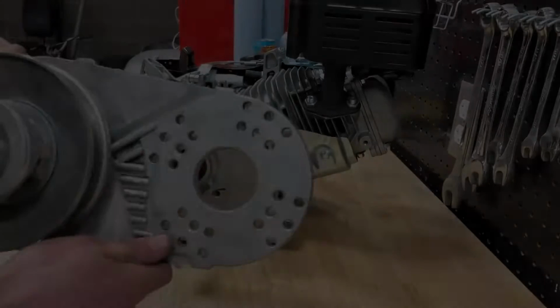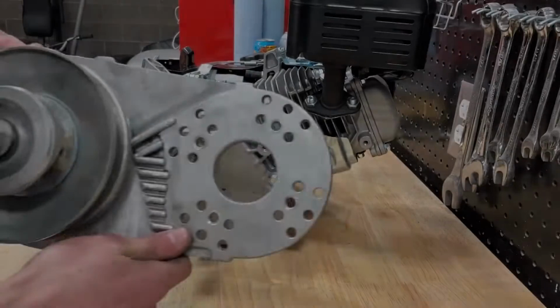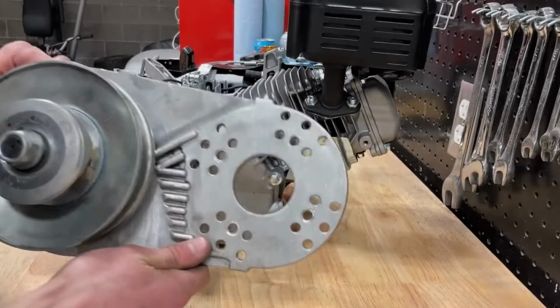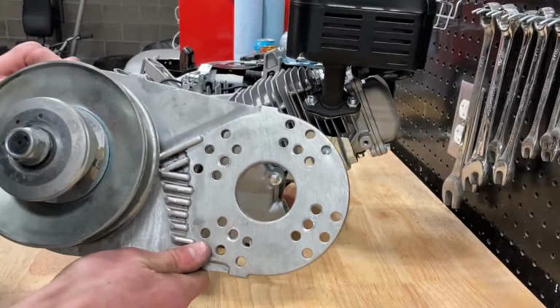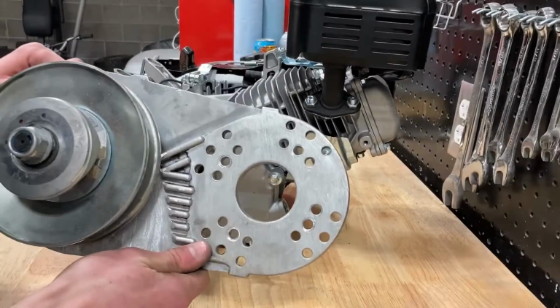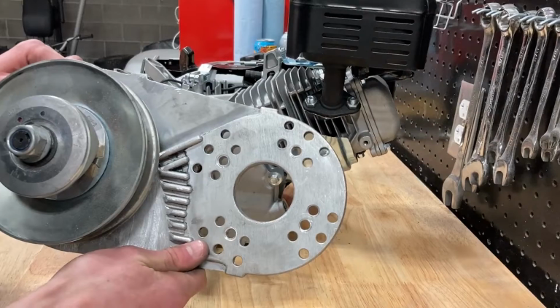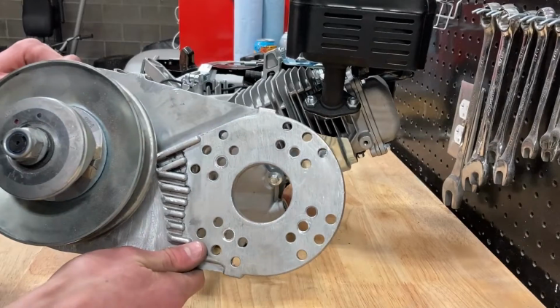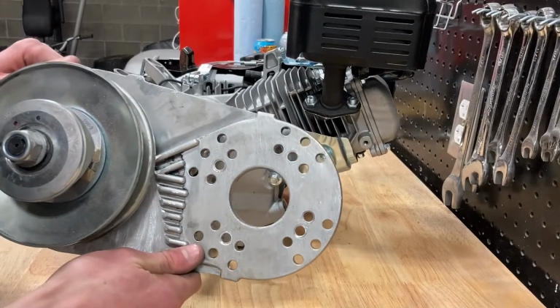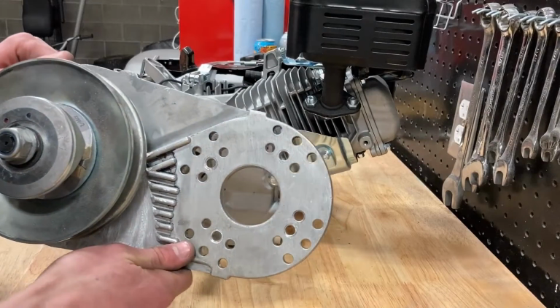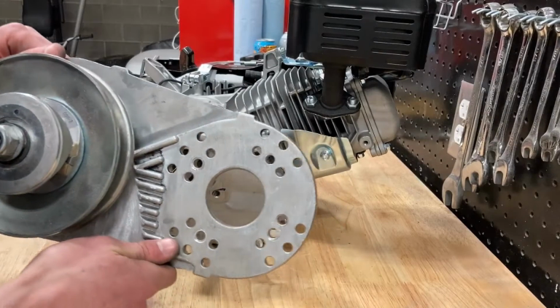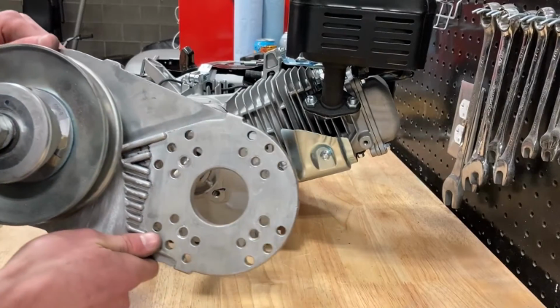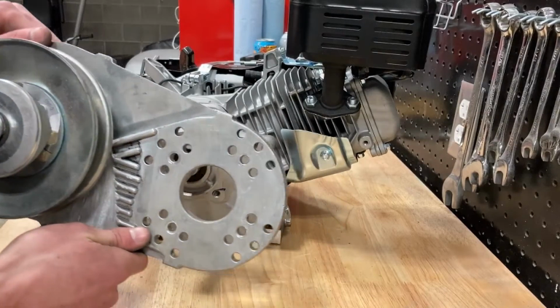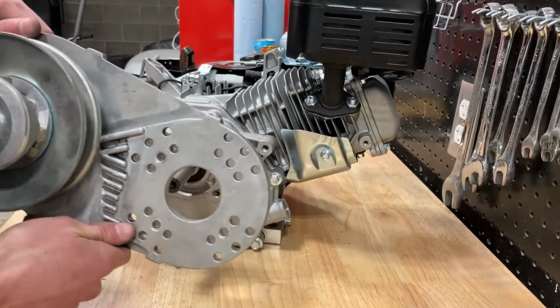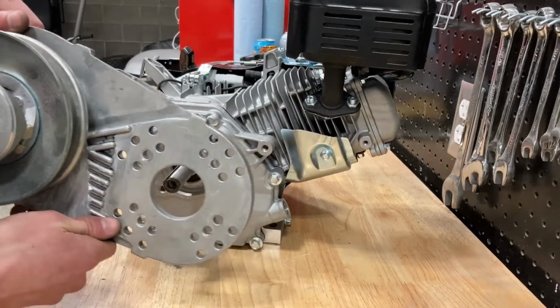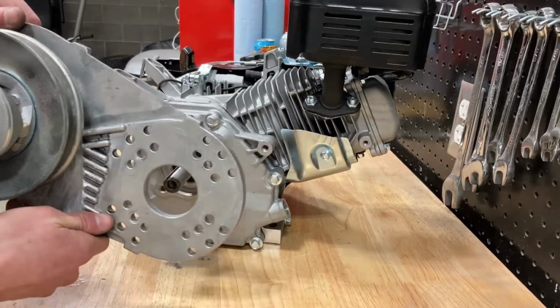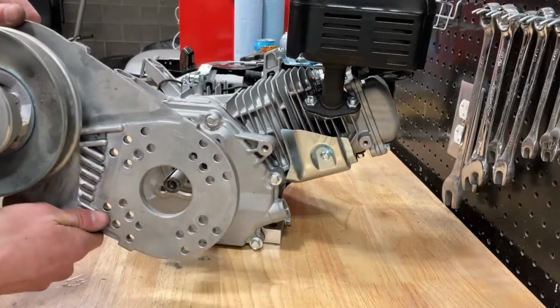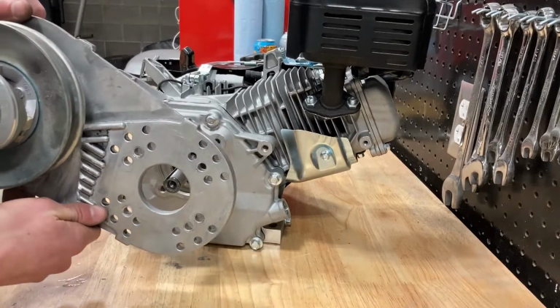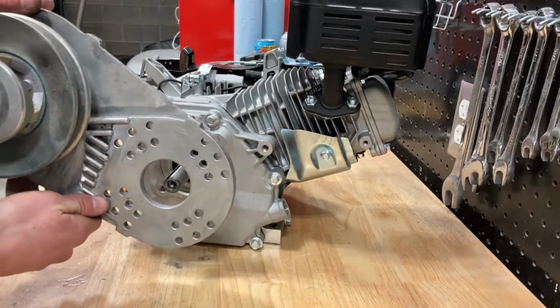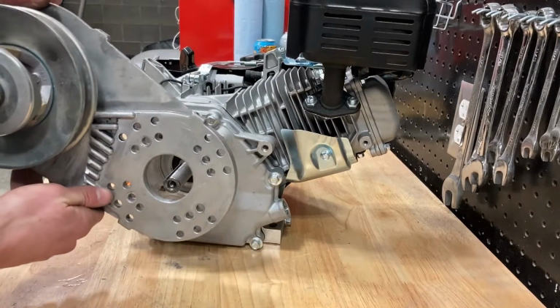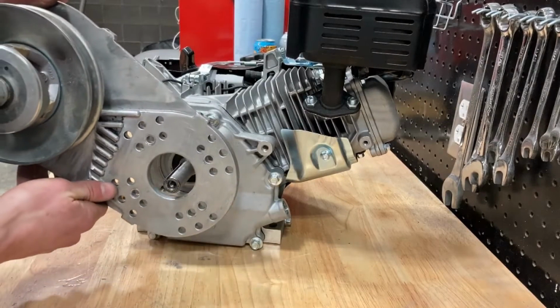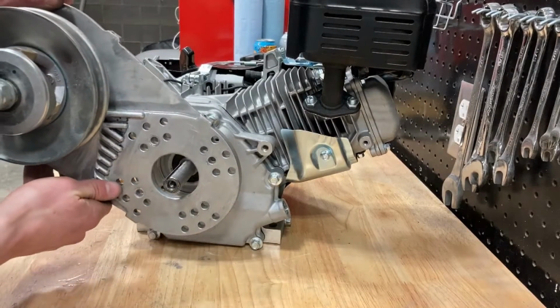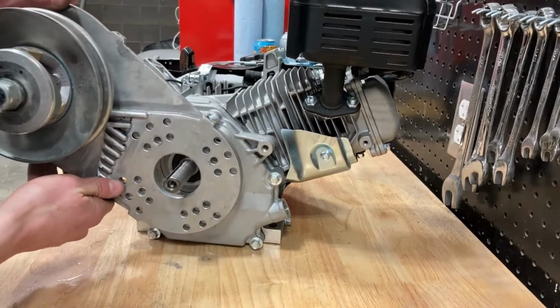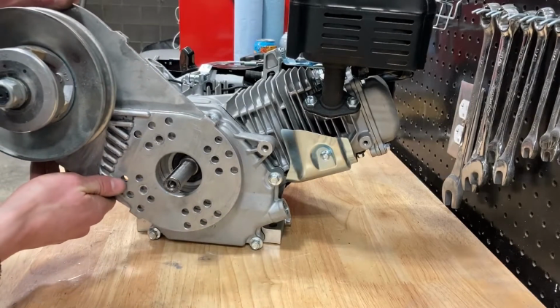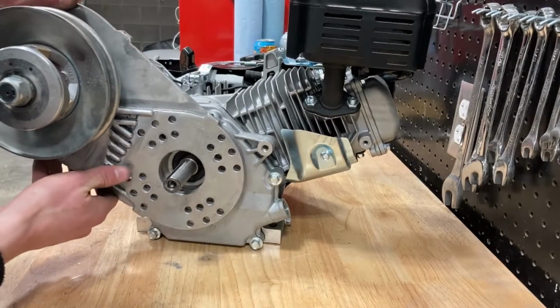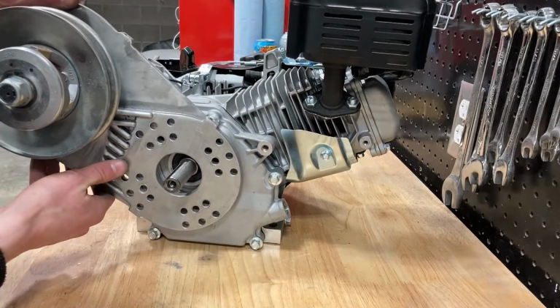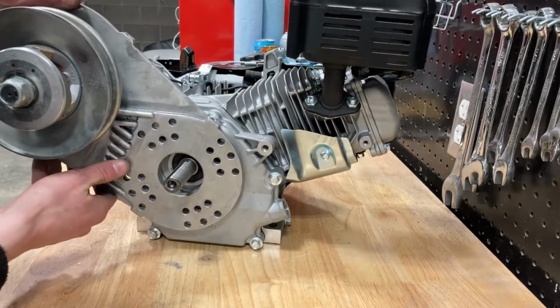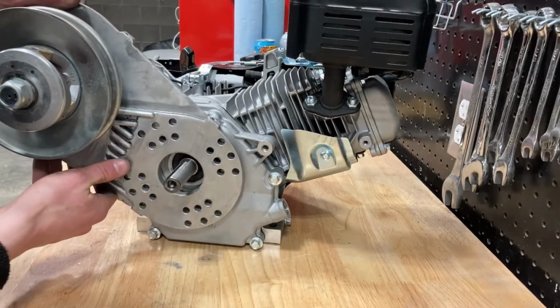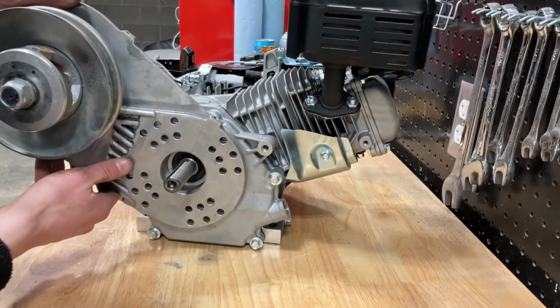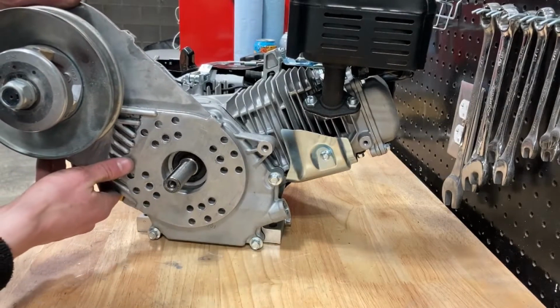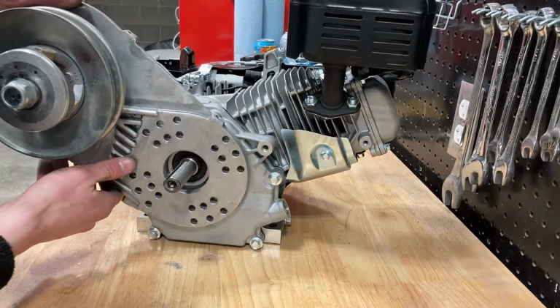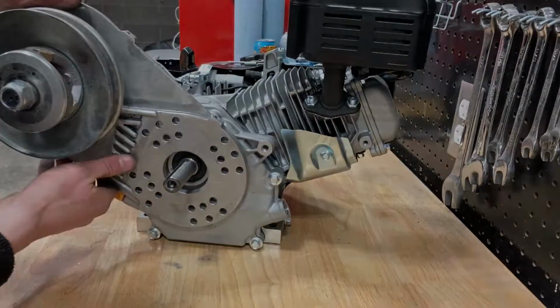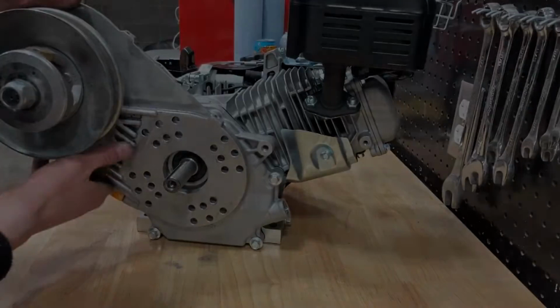Now rotate your torque converter to where you need it and tighten it down.